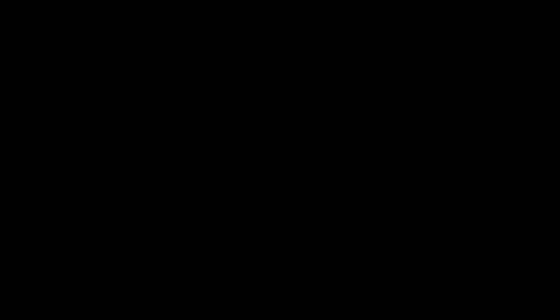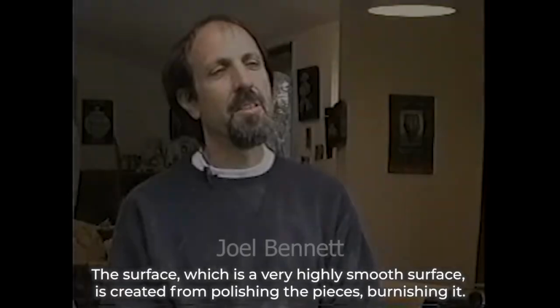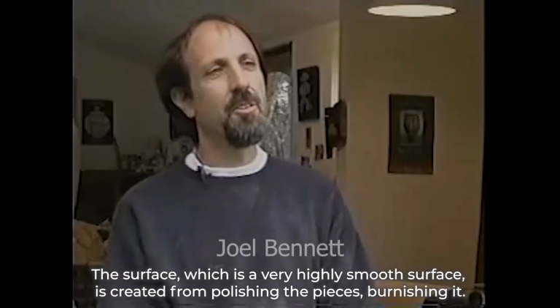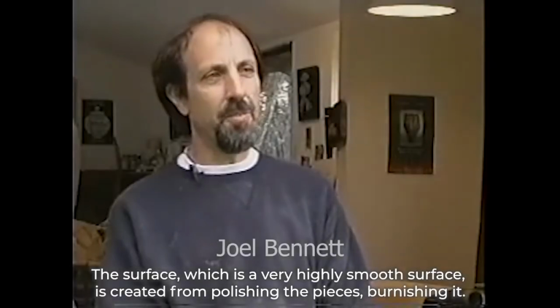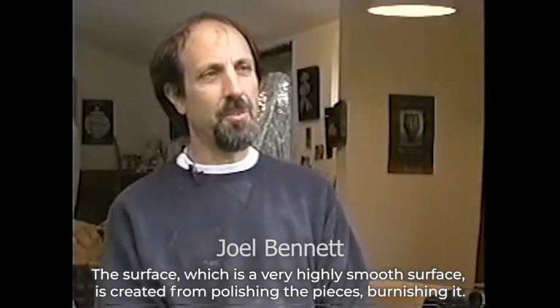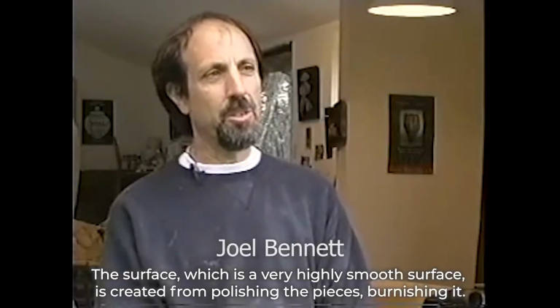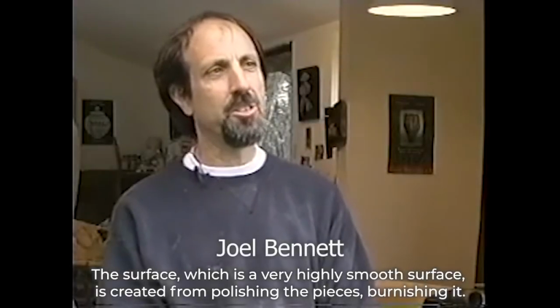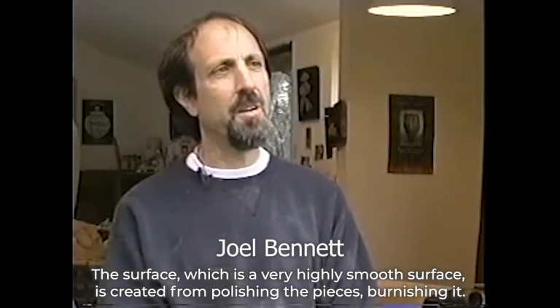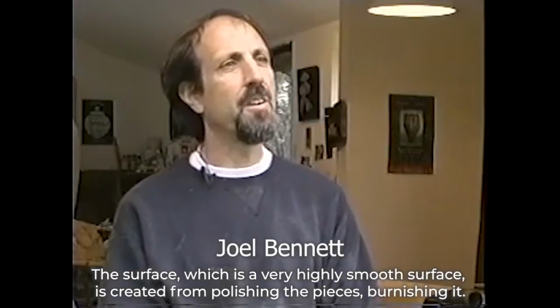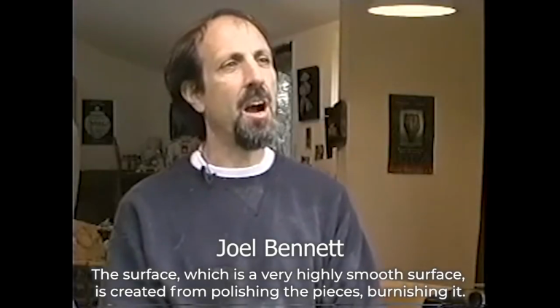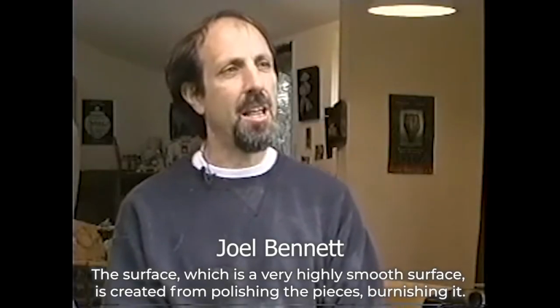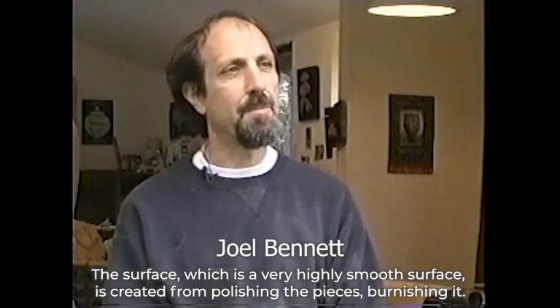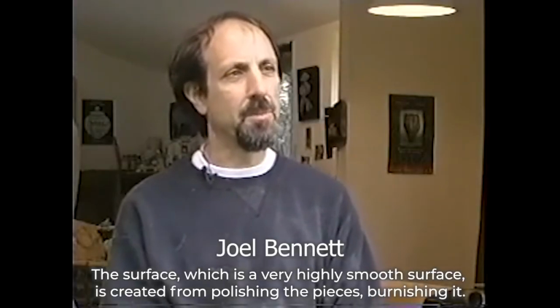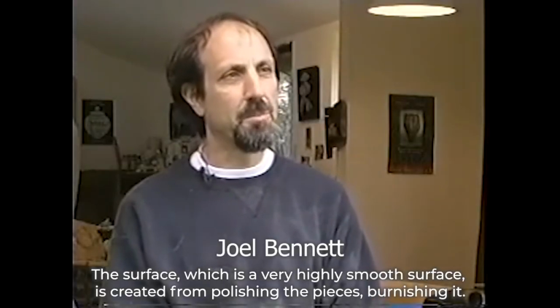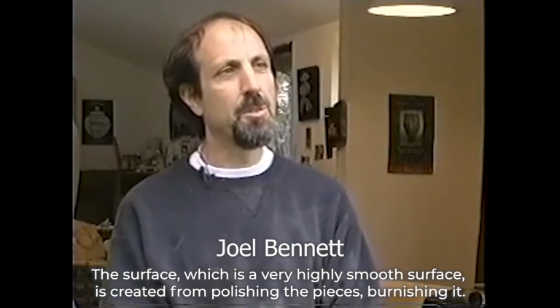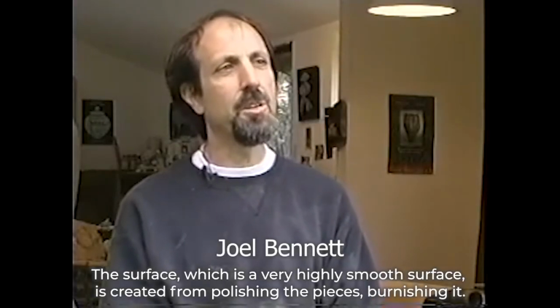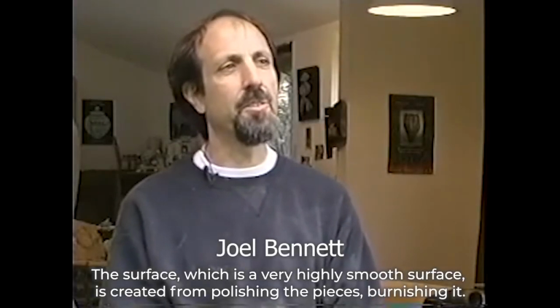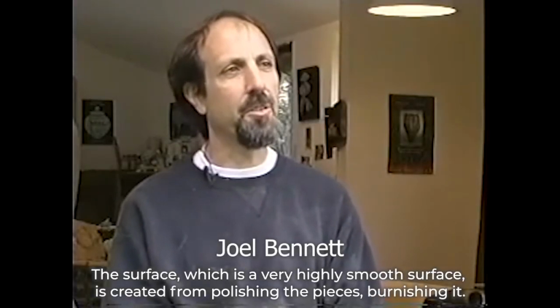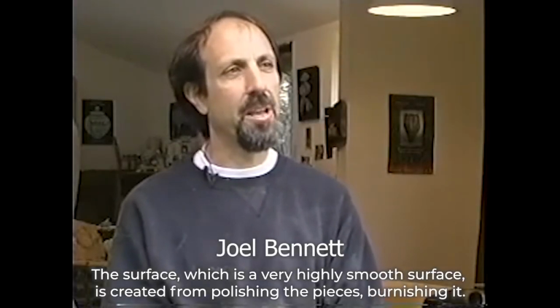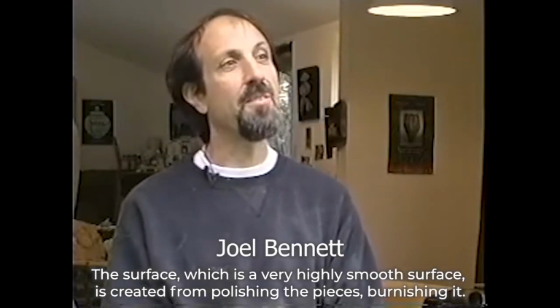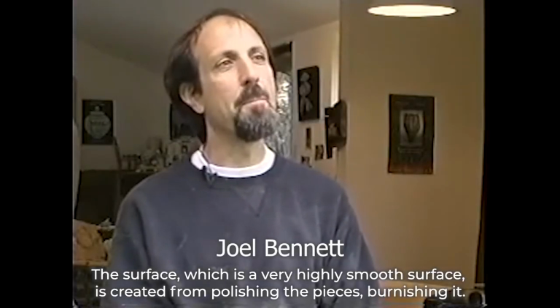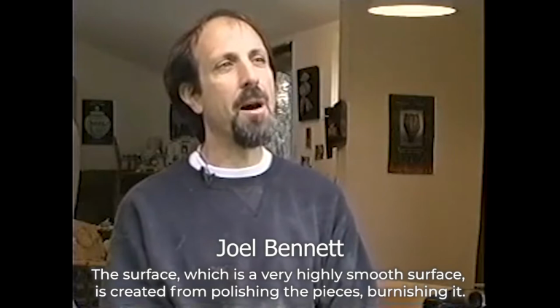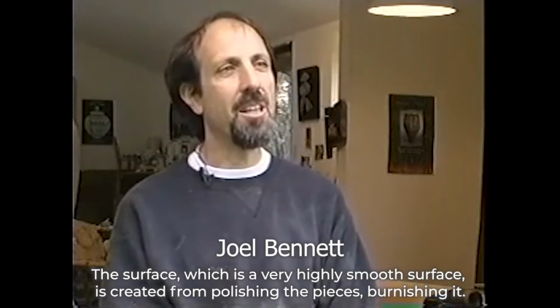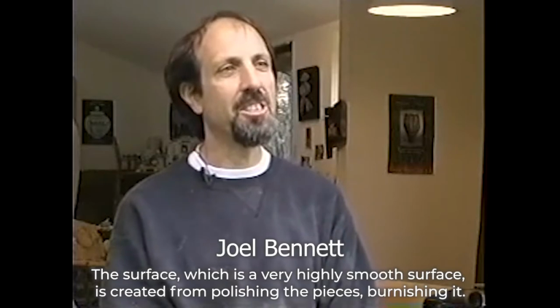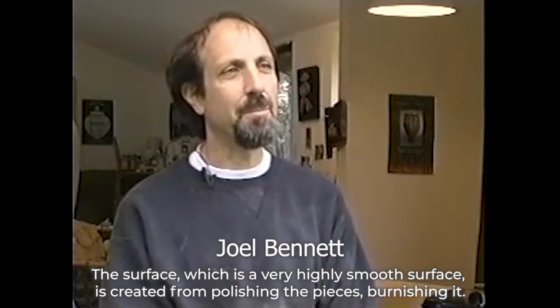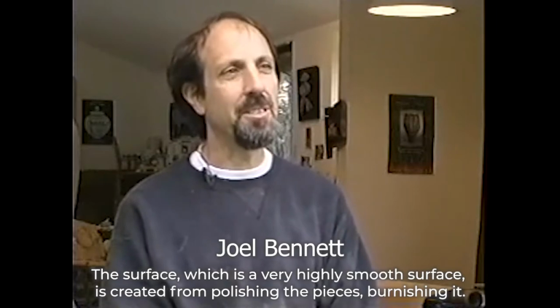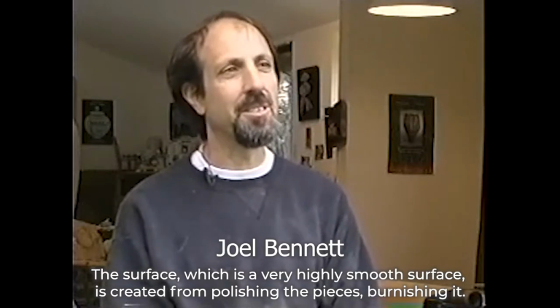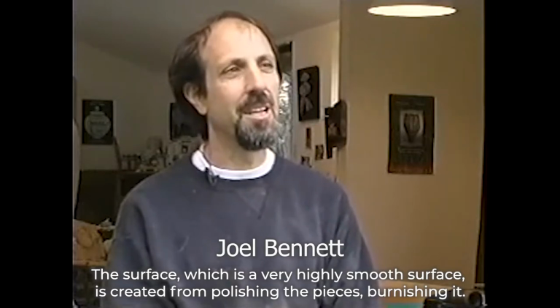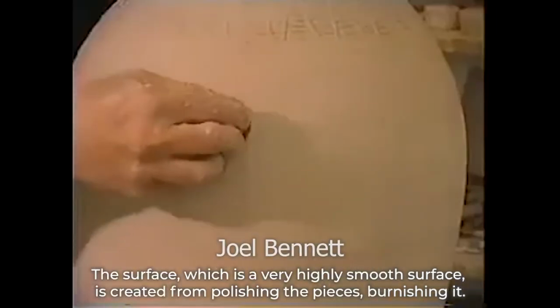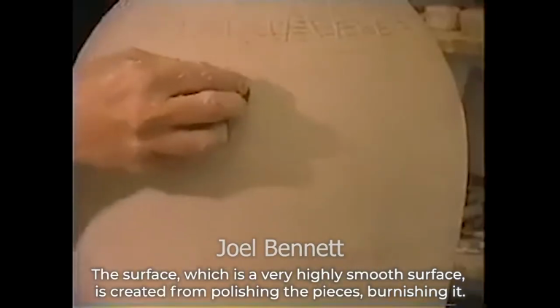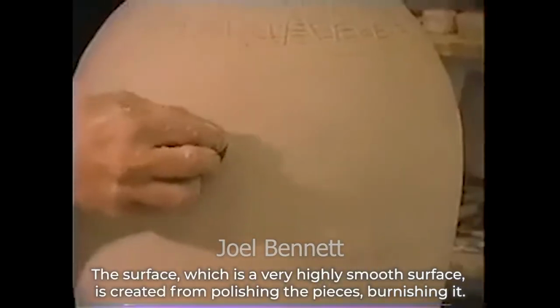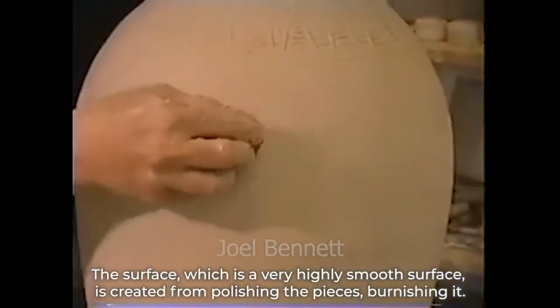The surface, which is a very highly smooth surface, is created from polishing the pieces, burnishing it.